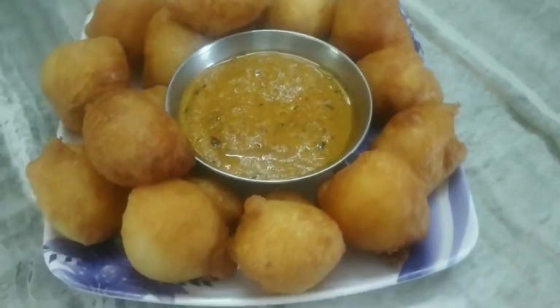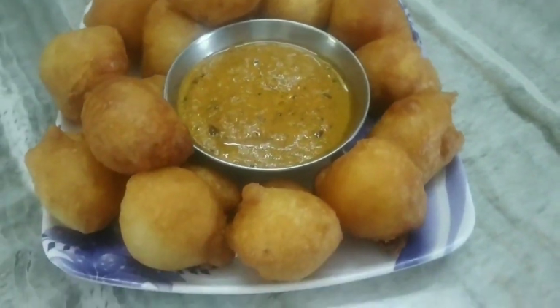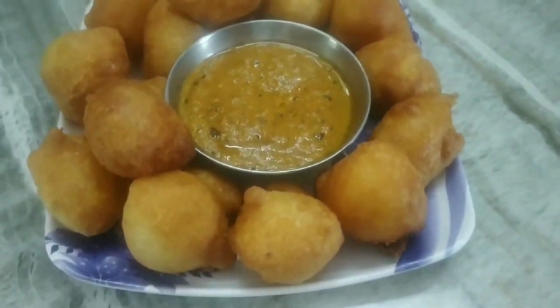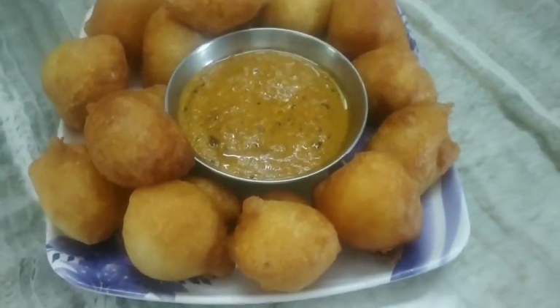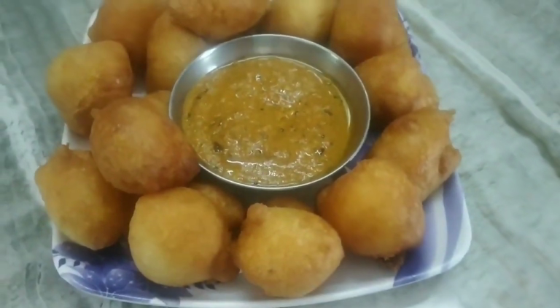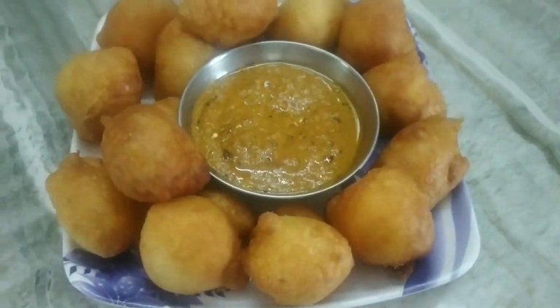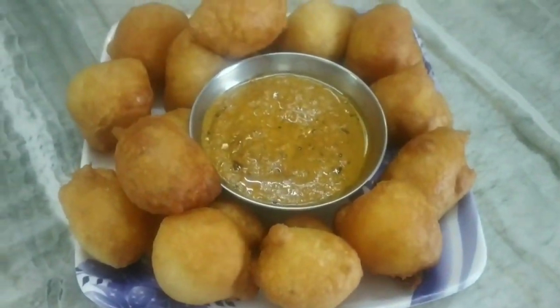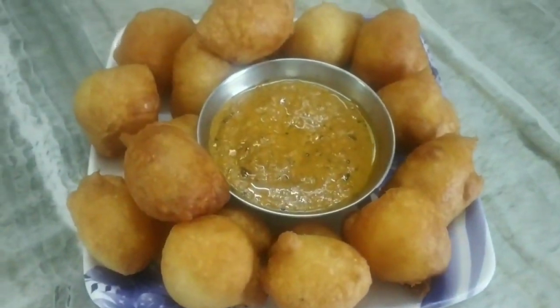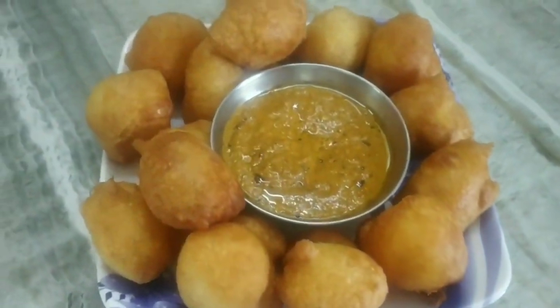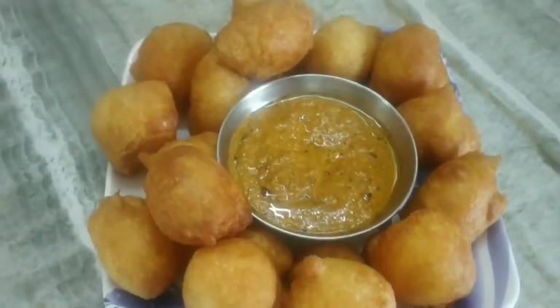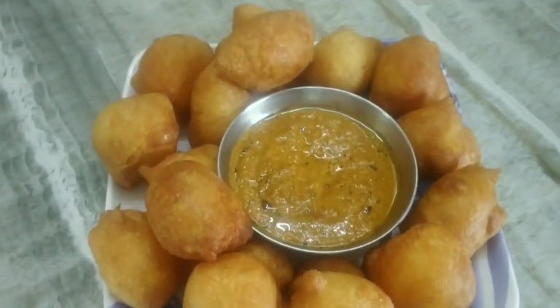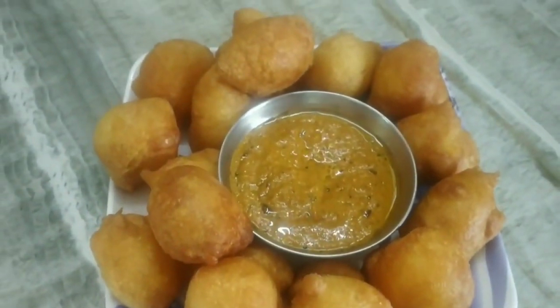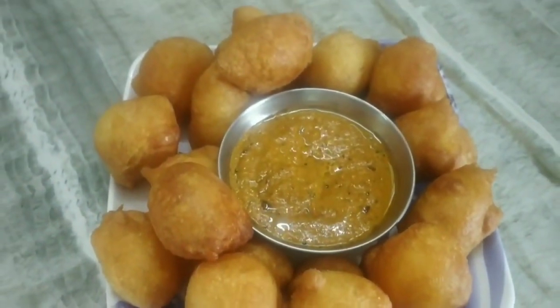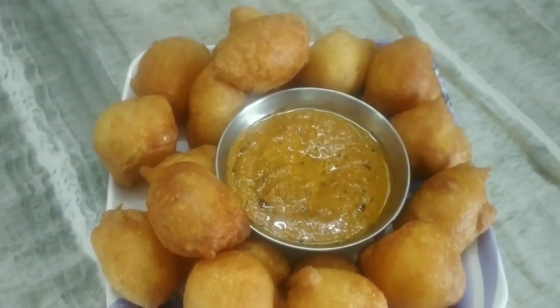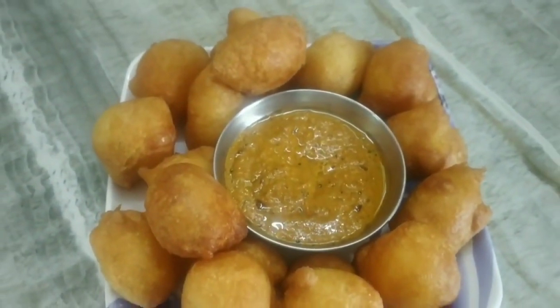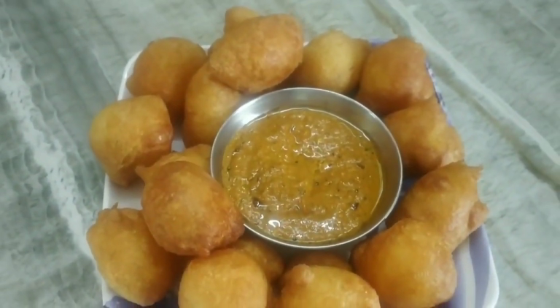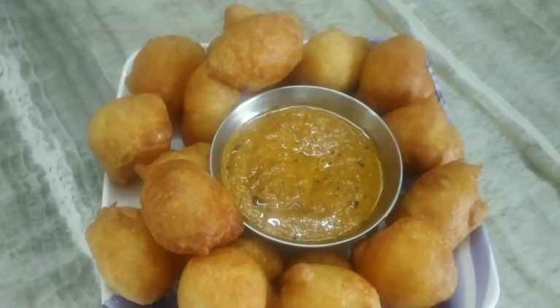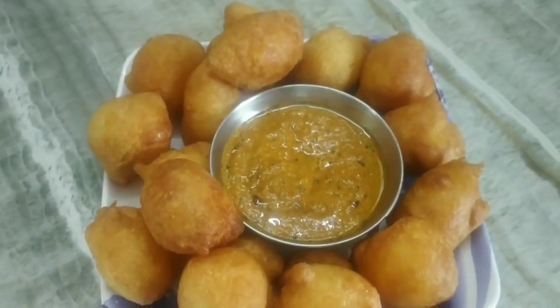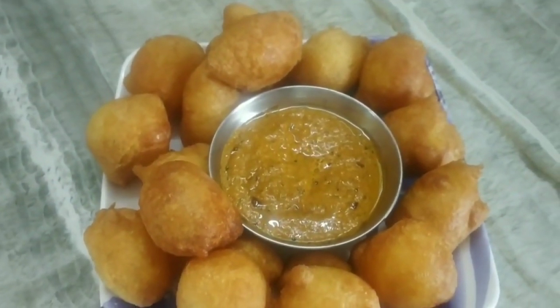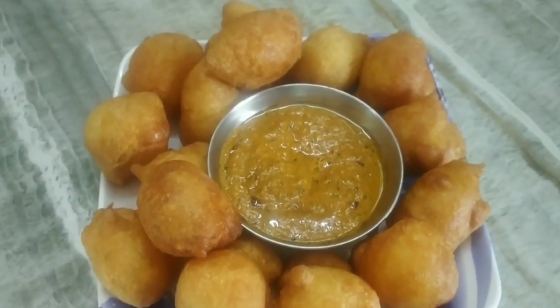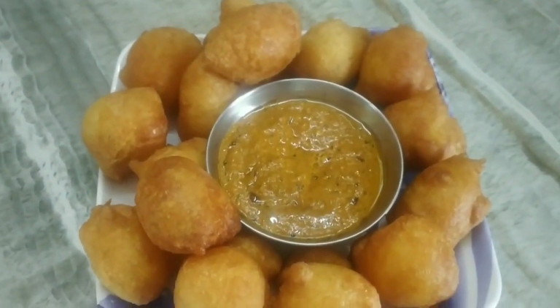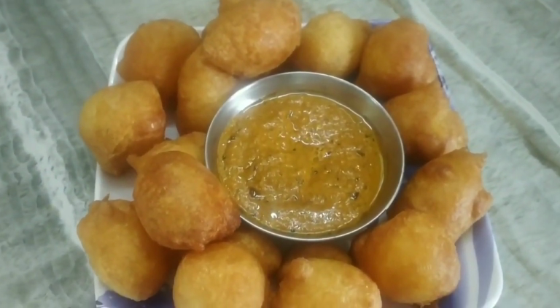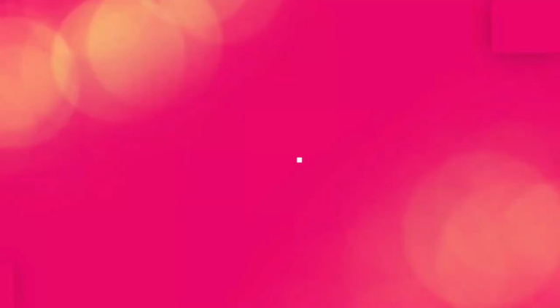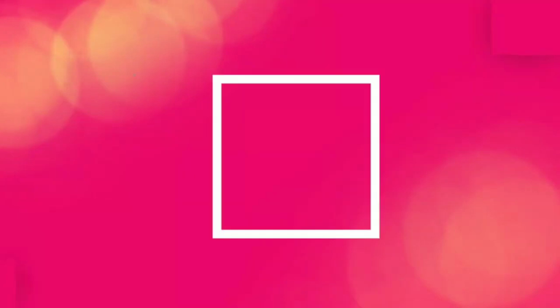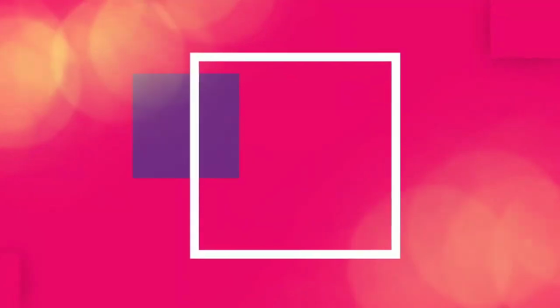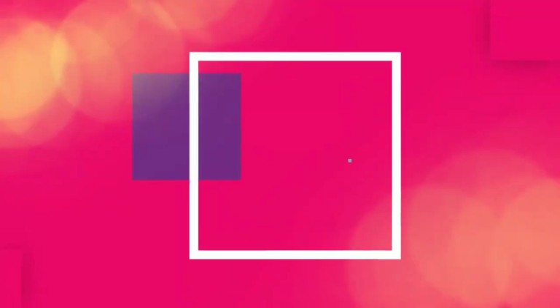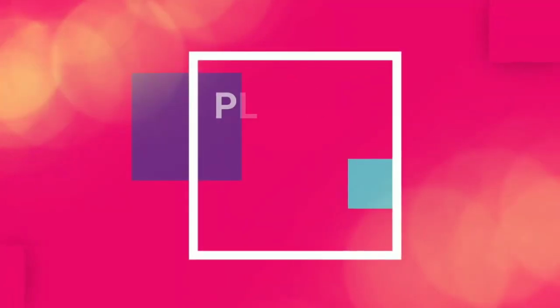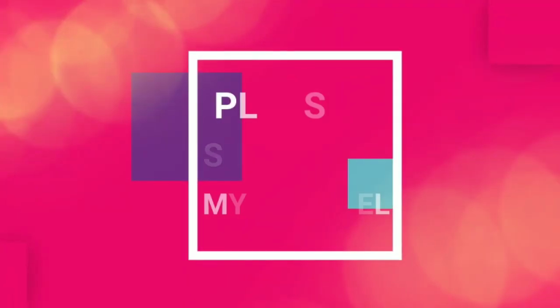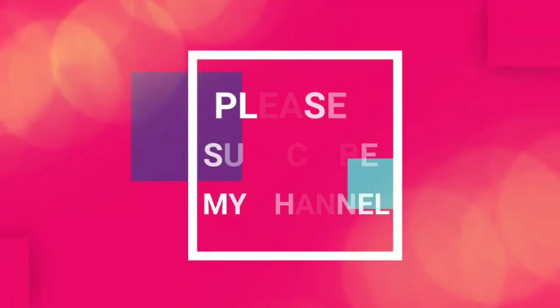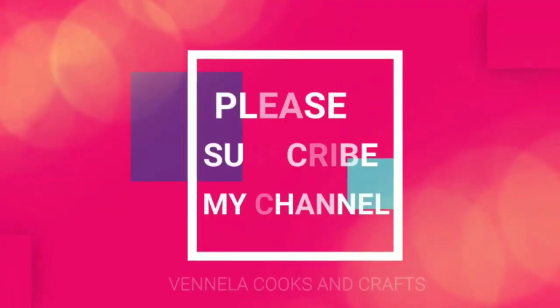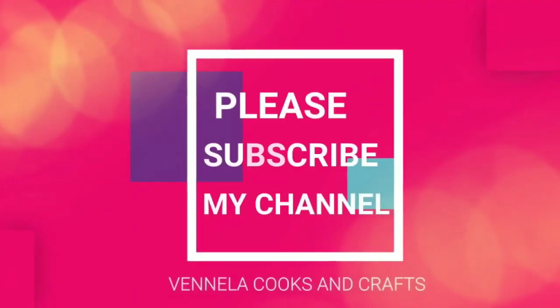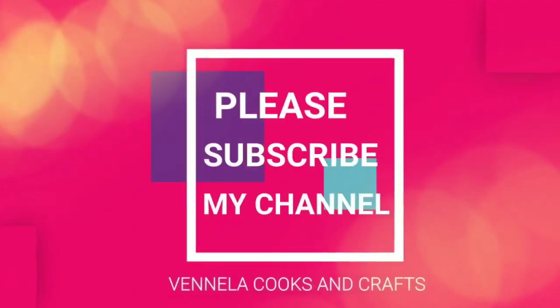Thanks for watching my video friends. Please subscribe to my channel. Thank you.